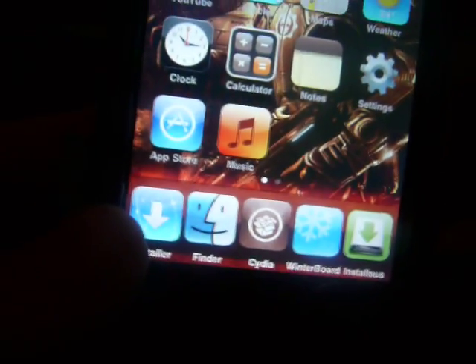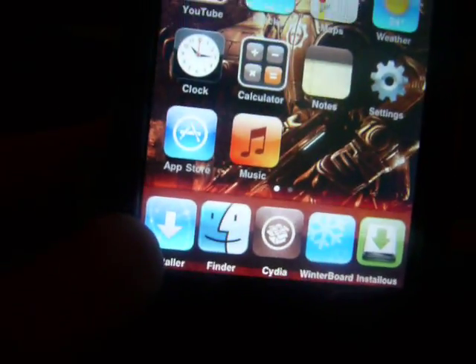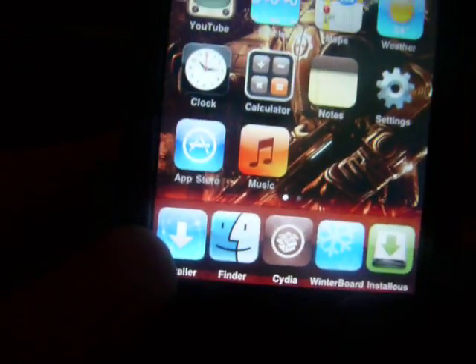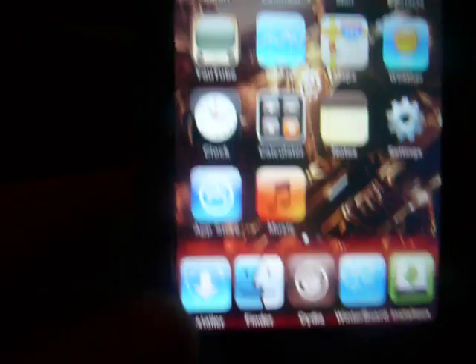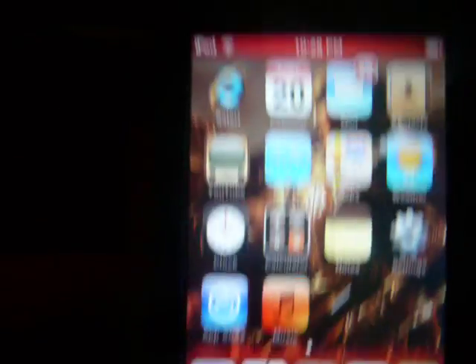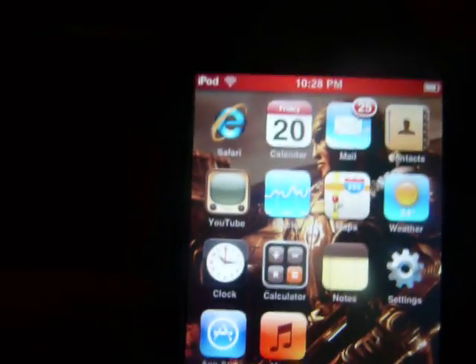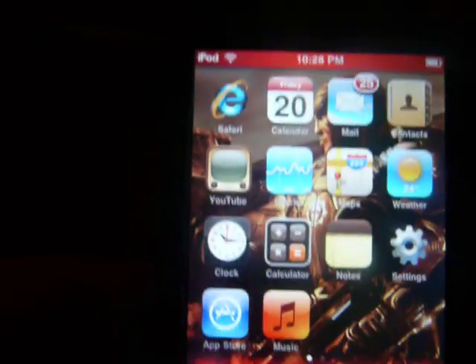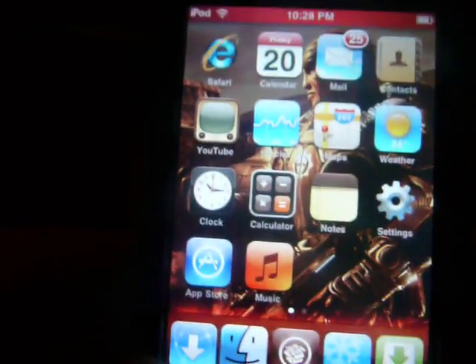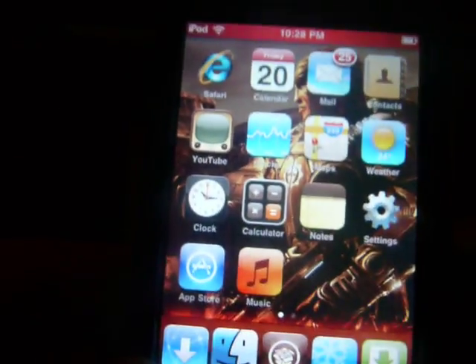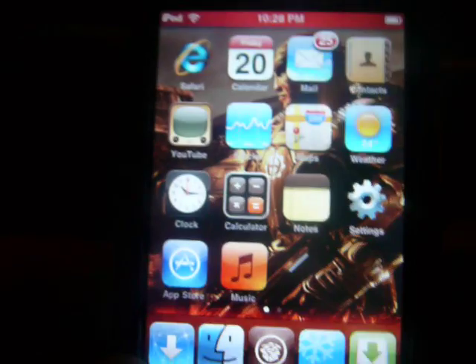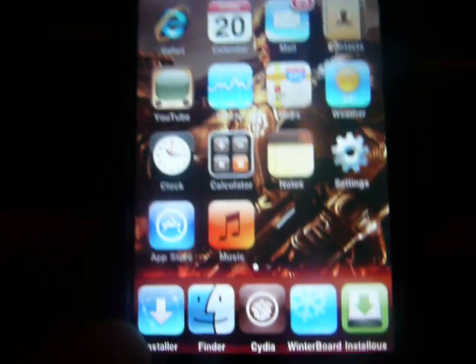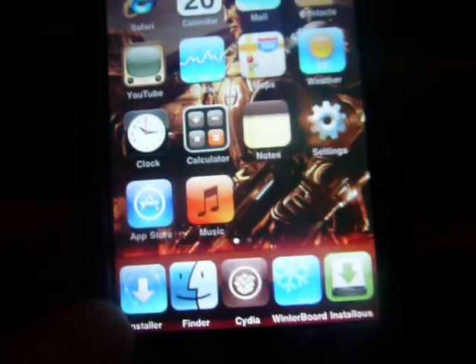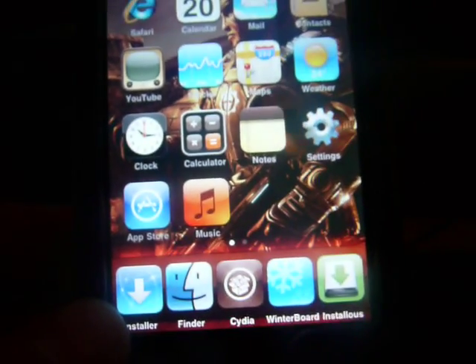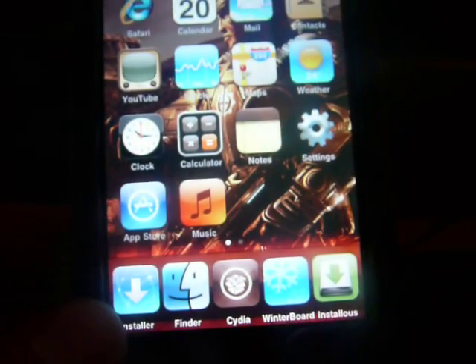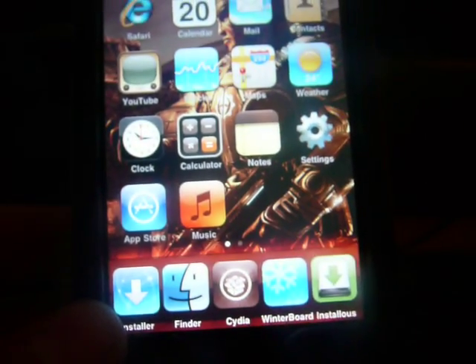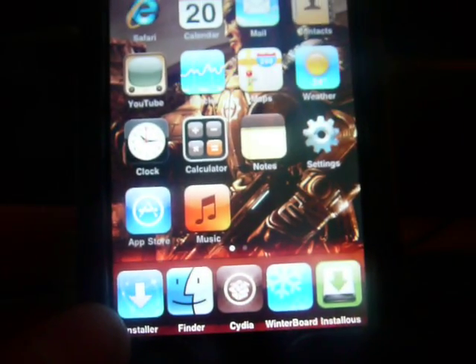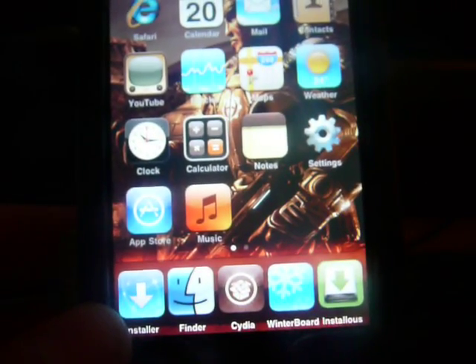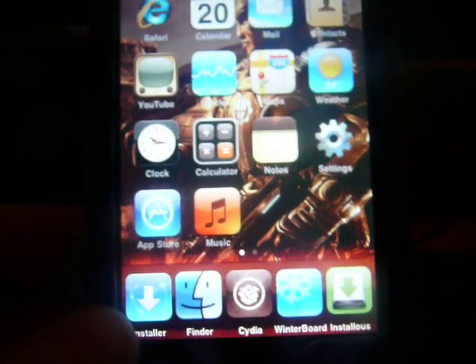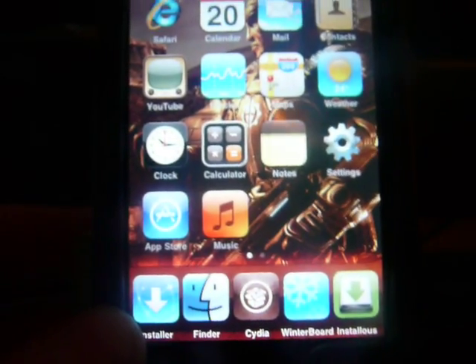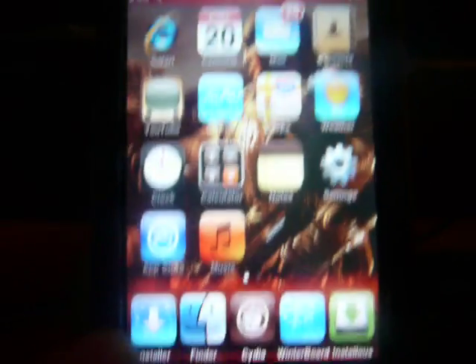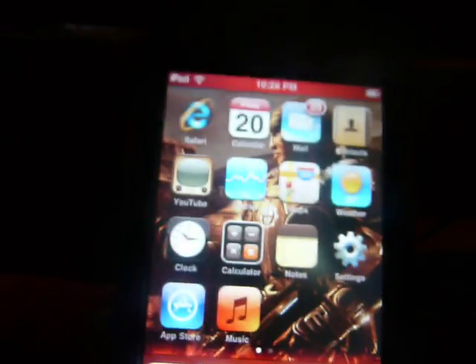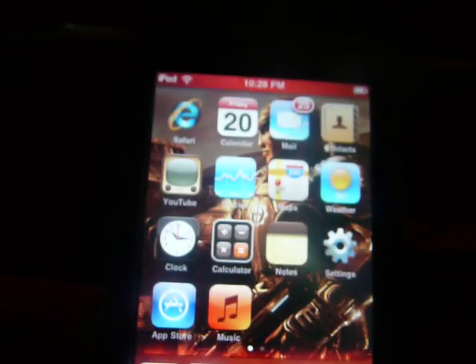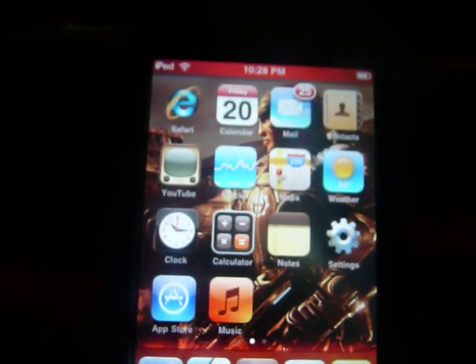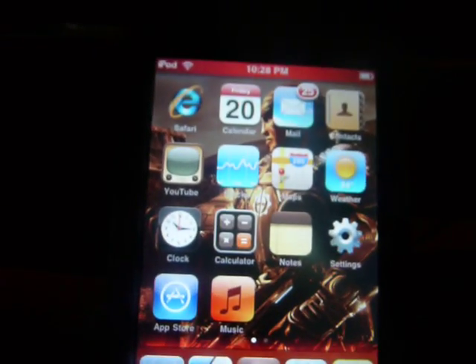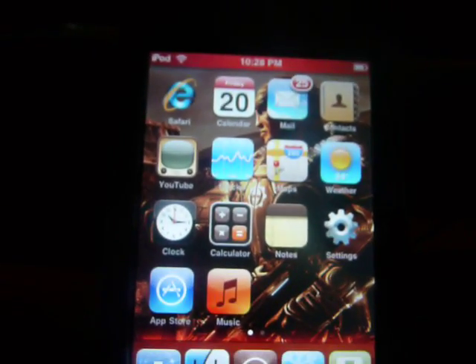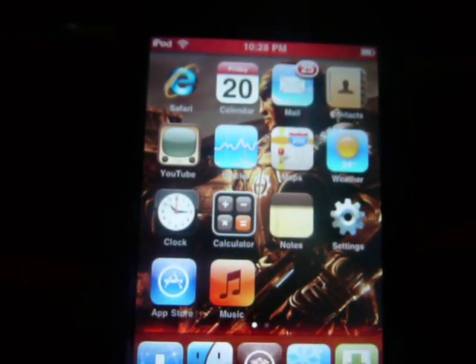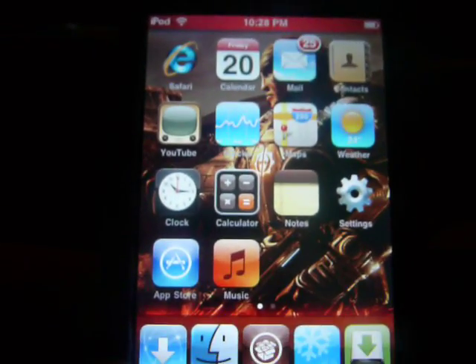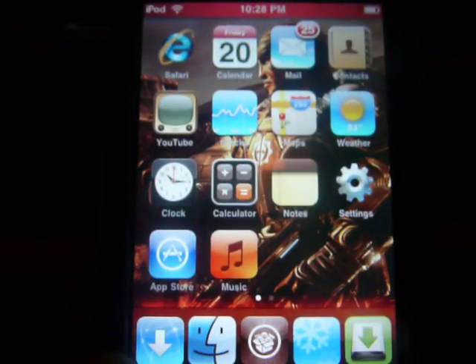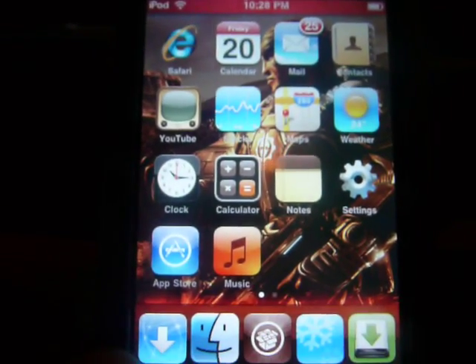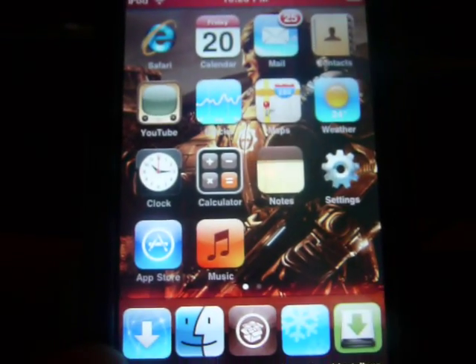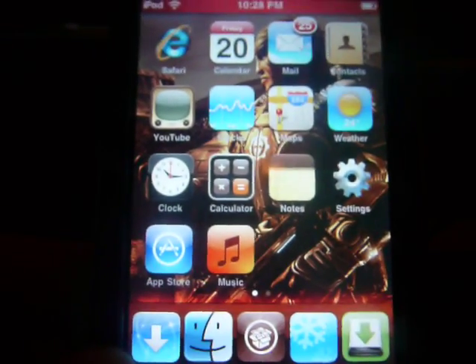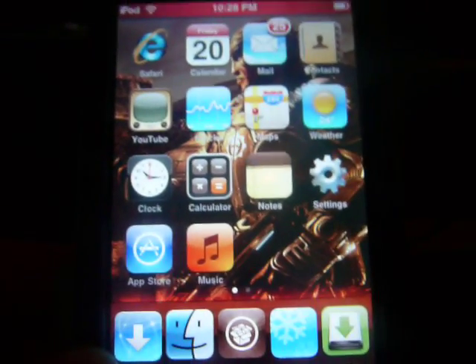First, you want to have a jailbroken iPod Touch, of course. Mine is 2.2.1.